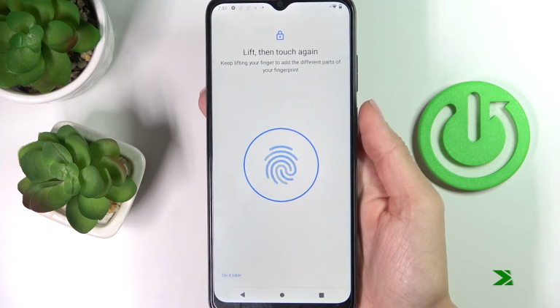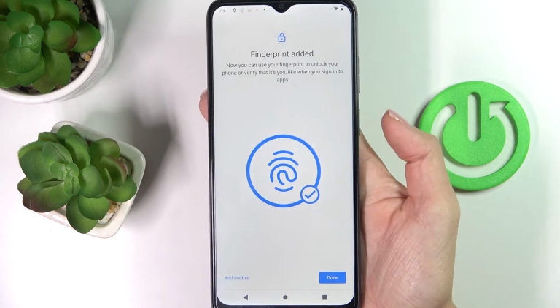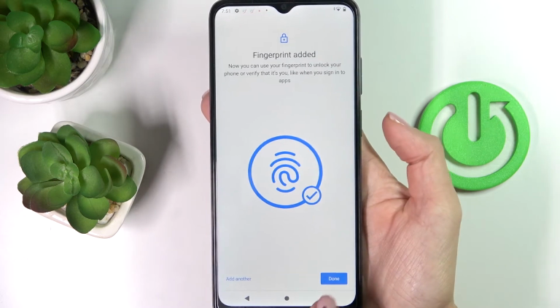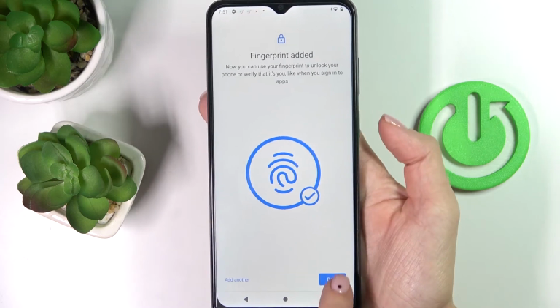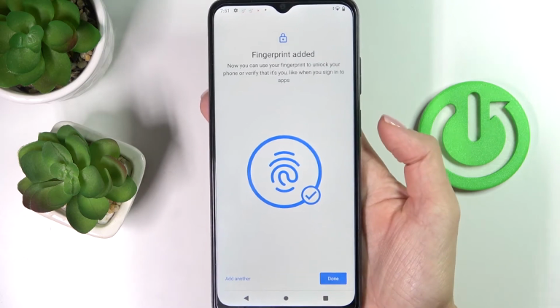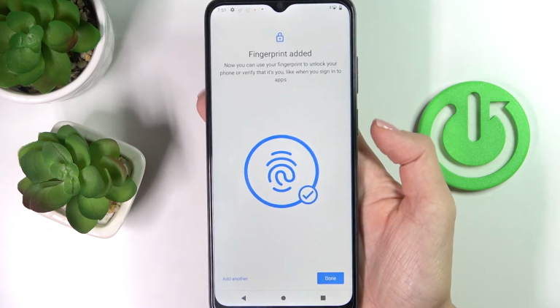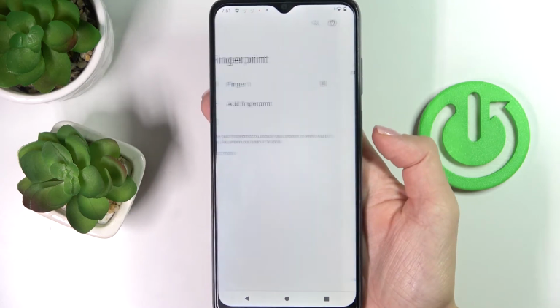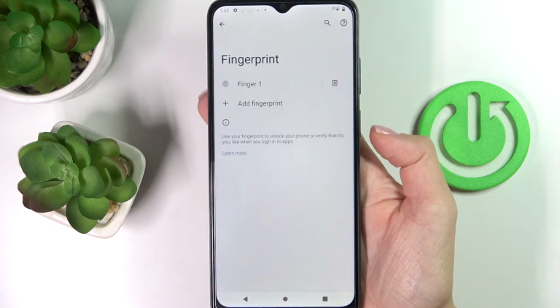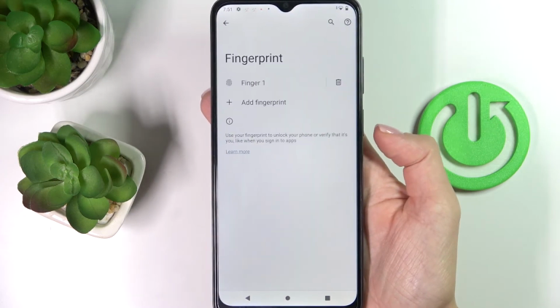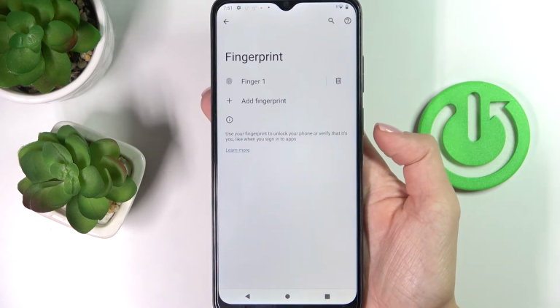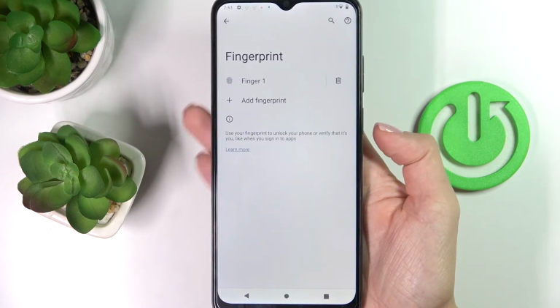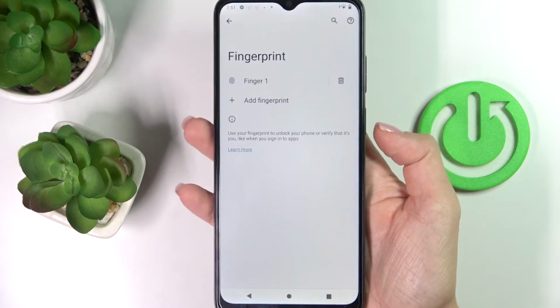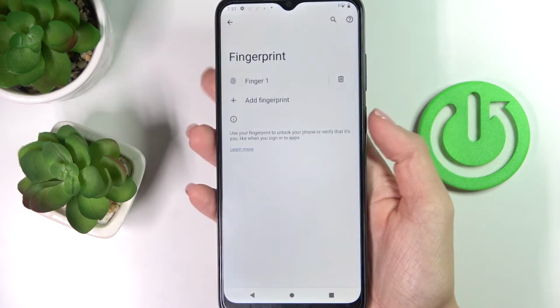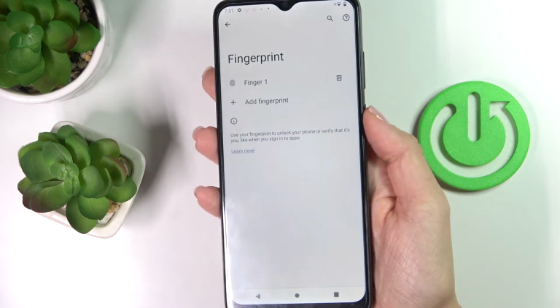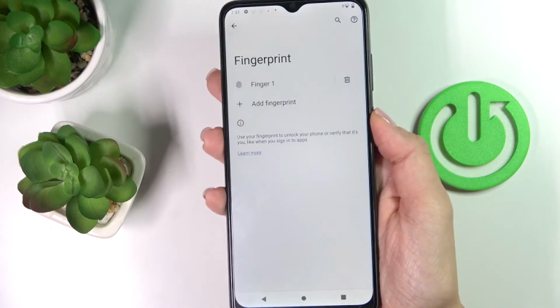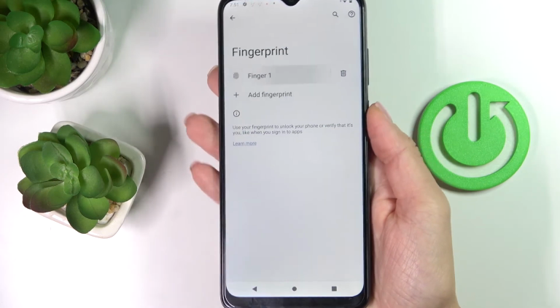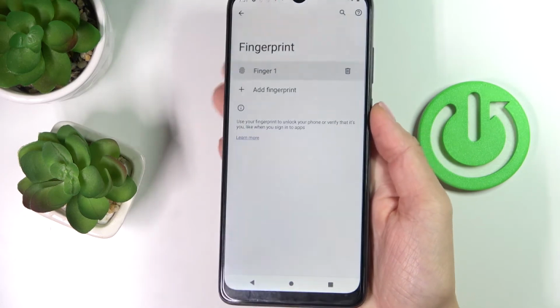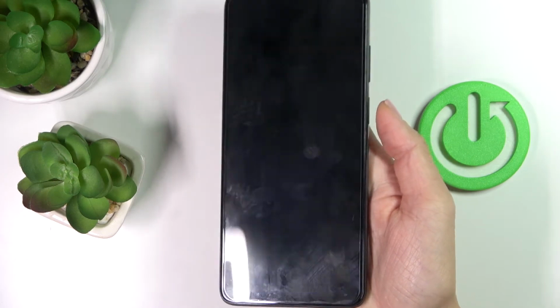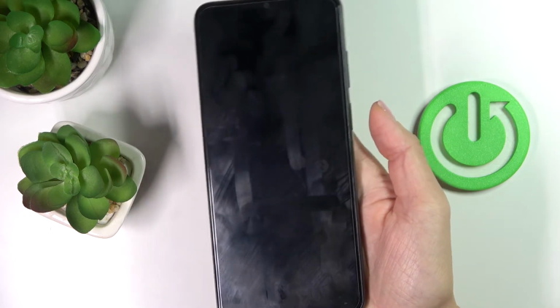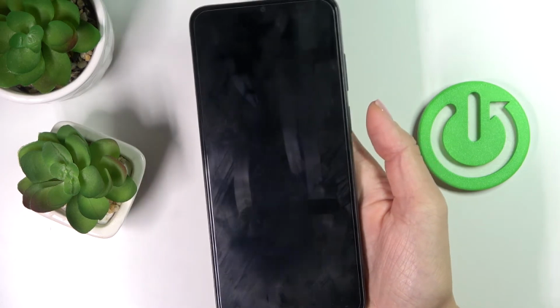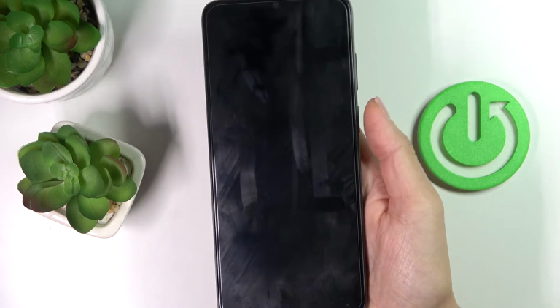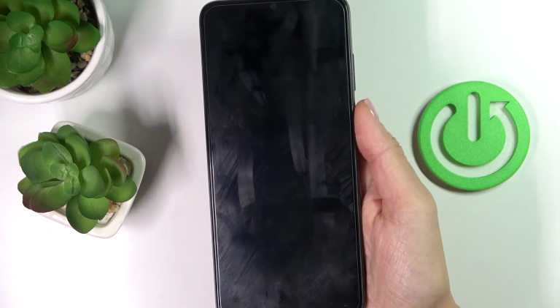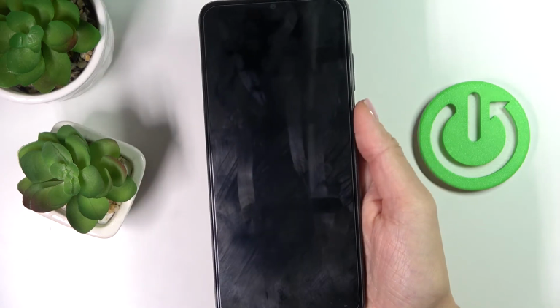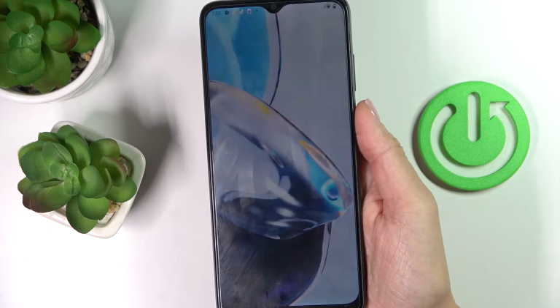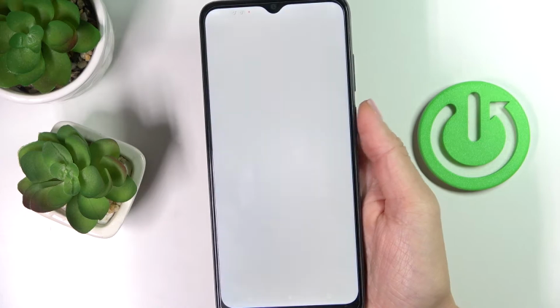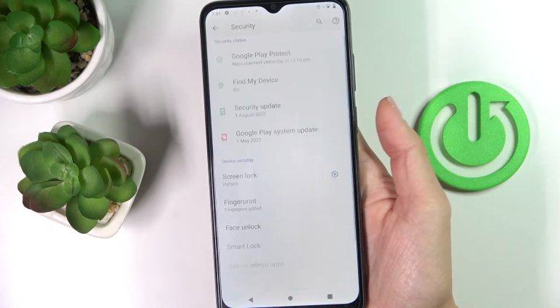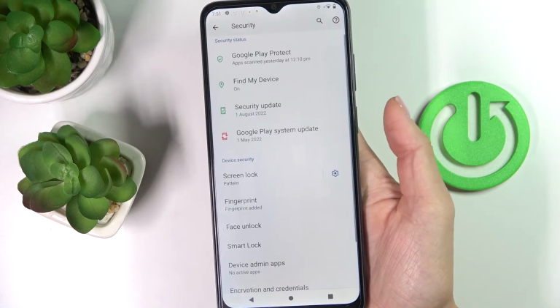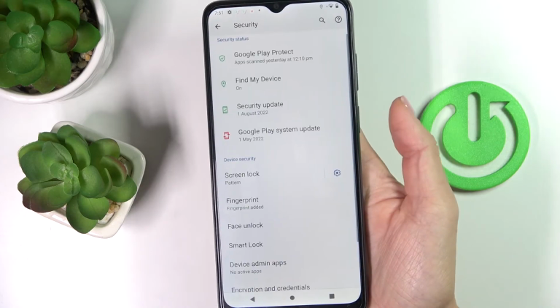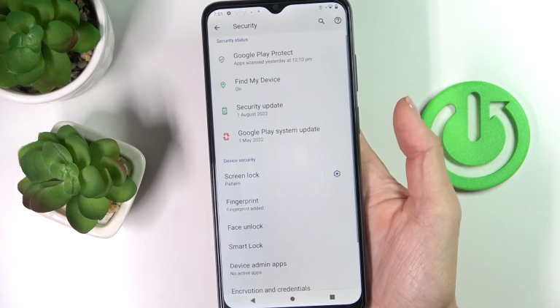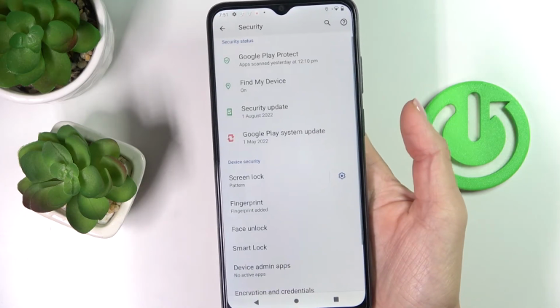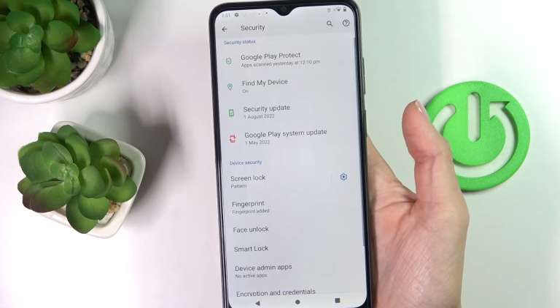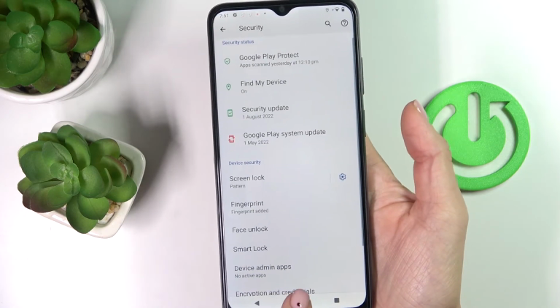Click on Done, and as you can see, that's it. From now on you can smoothly unlock your device with this fingerprint.